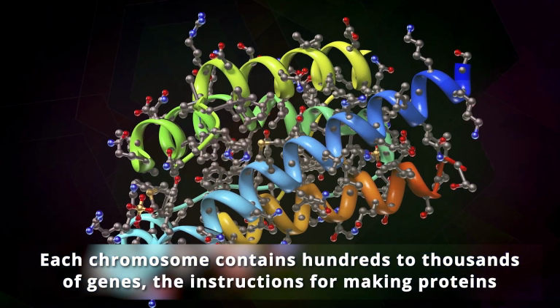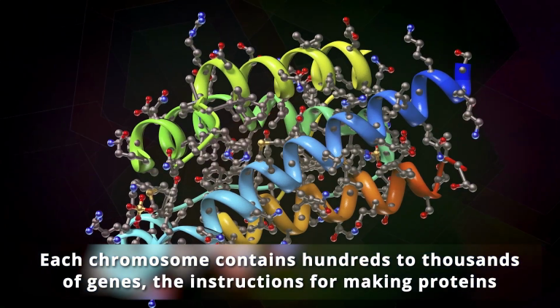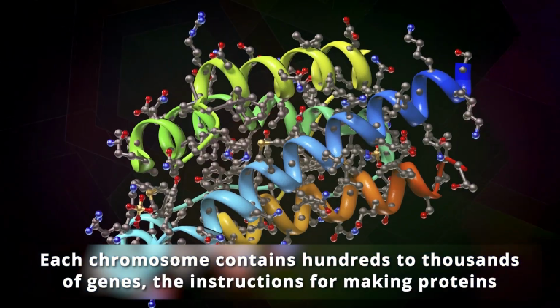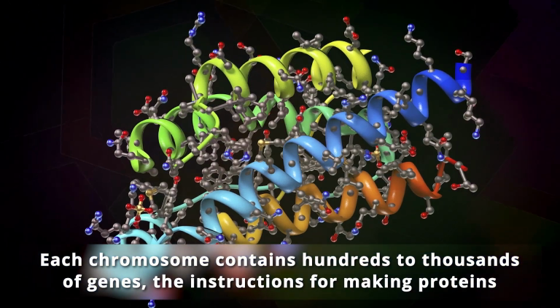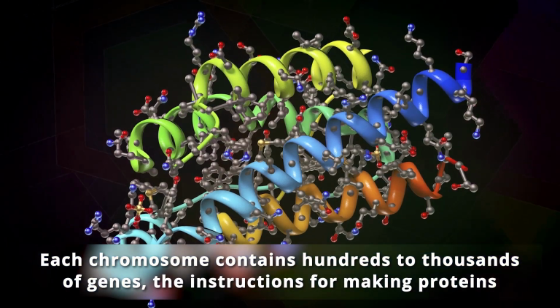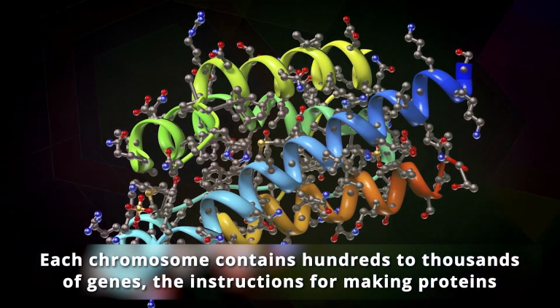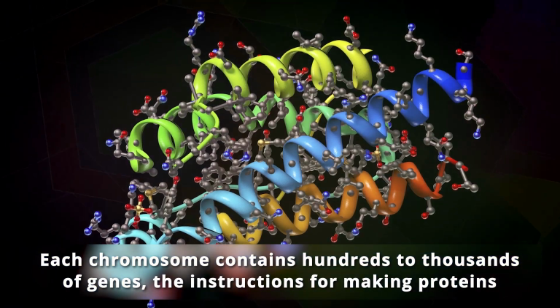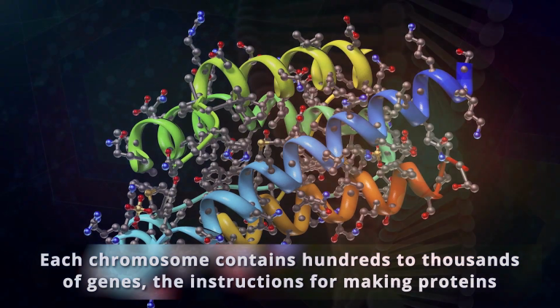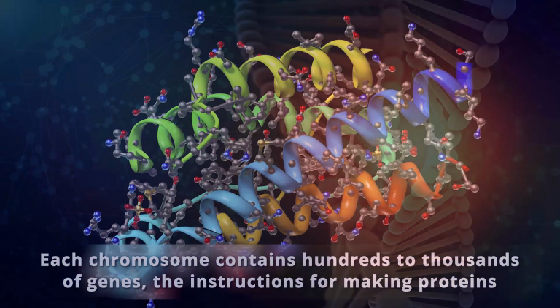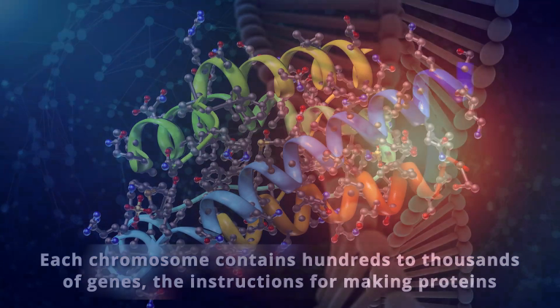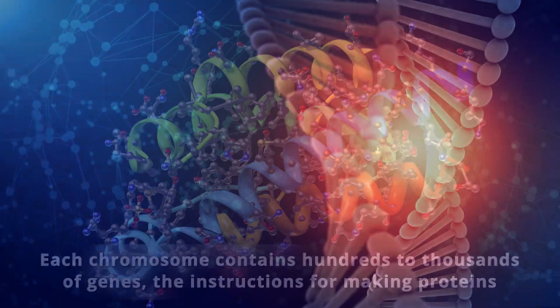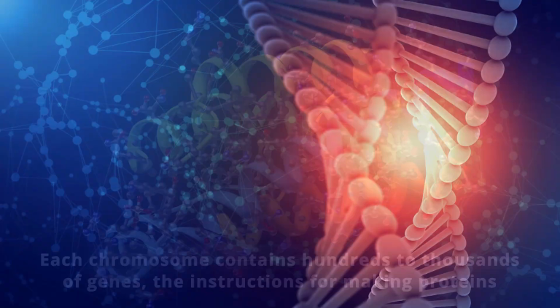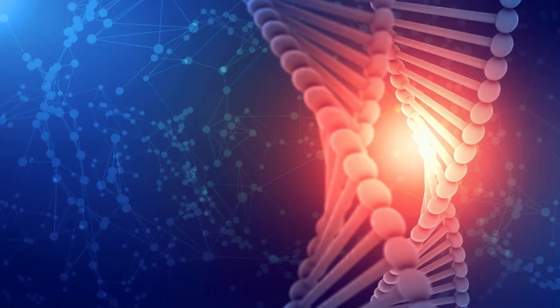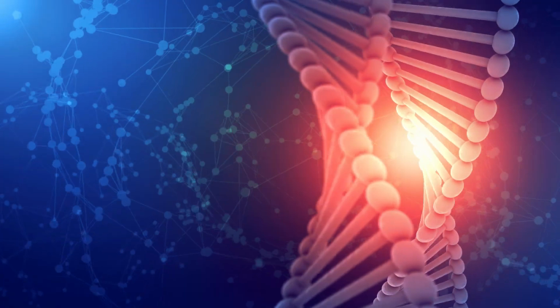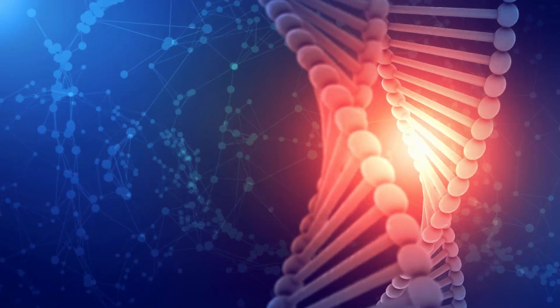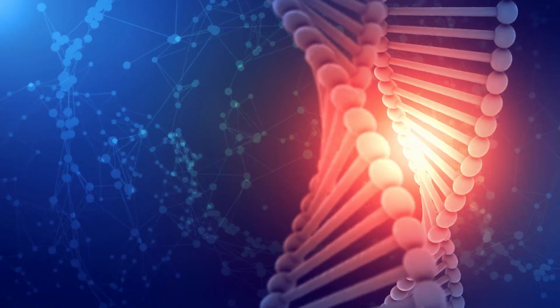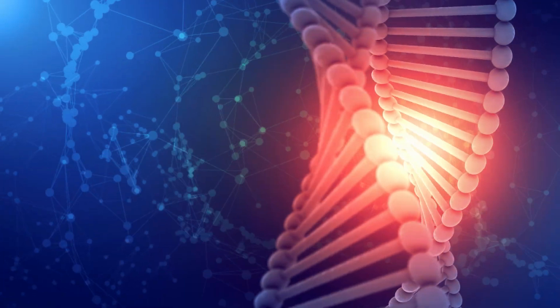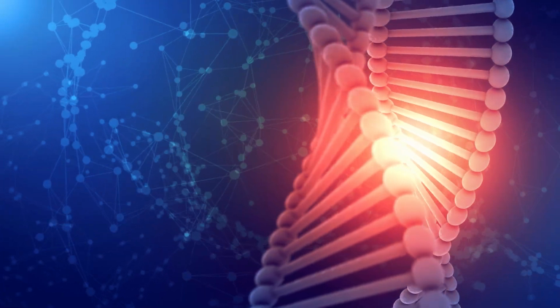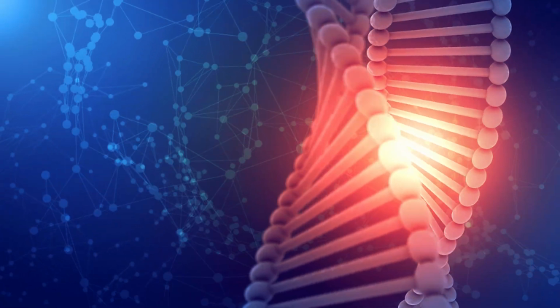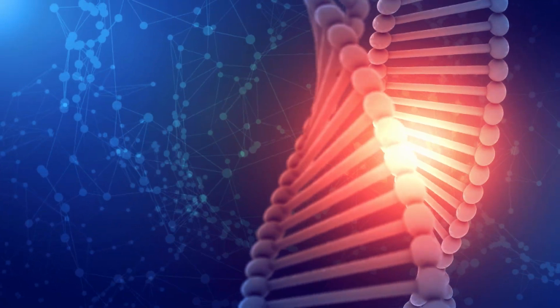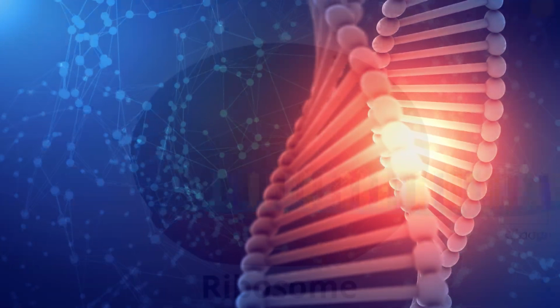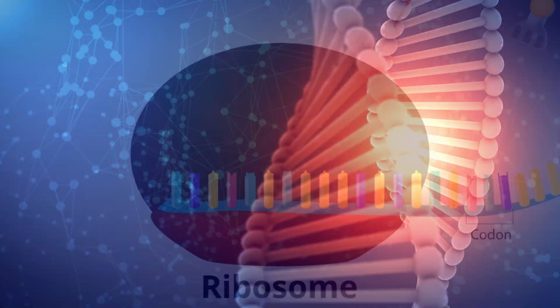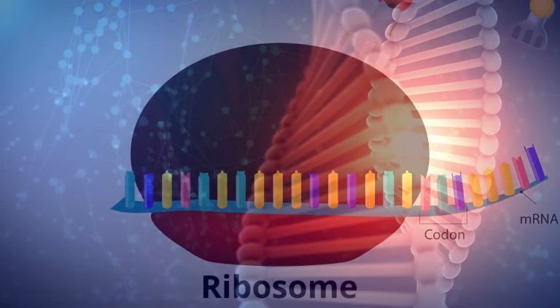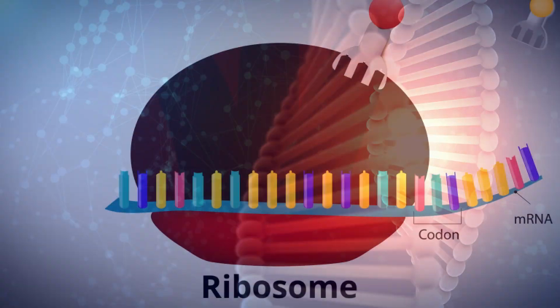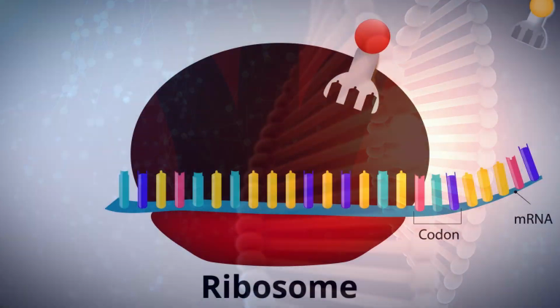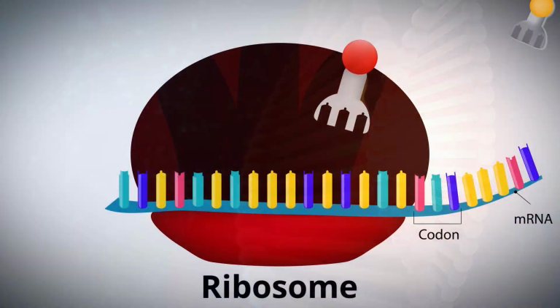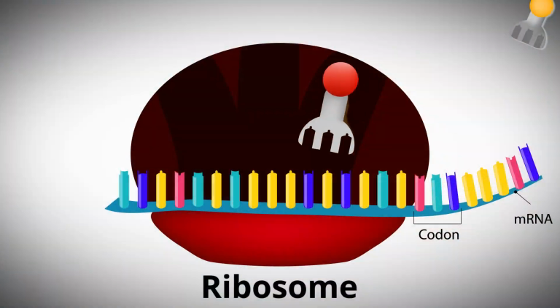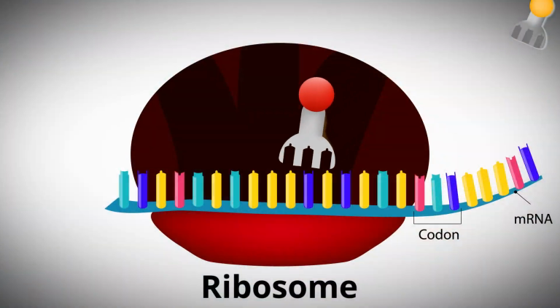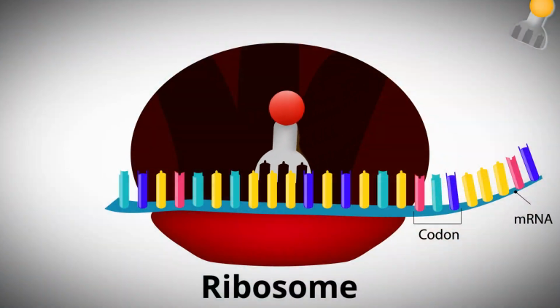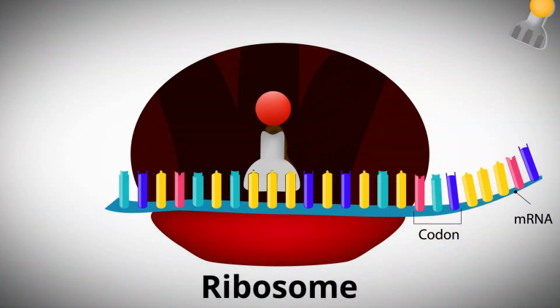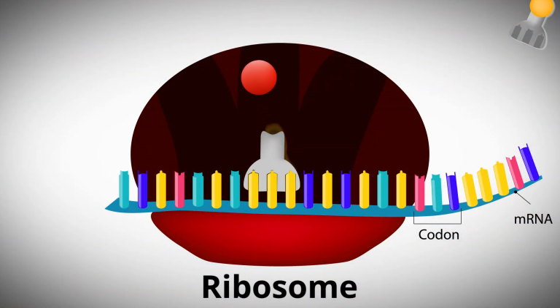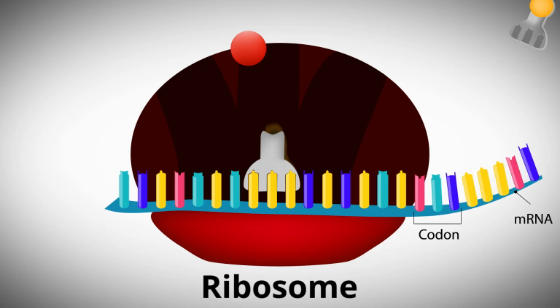In the next episode, we'll cover DNA and the production of proteins in more detail.